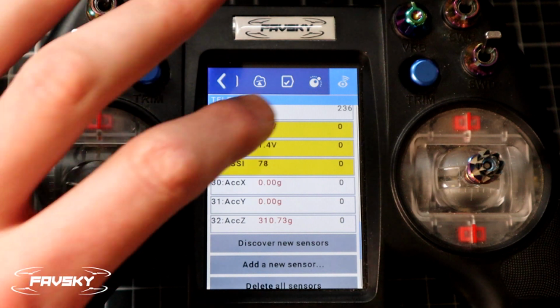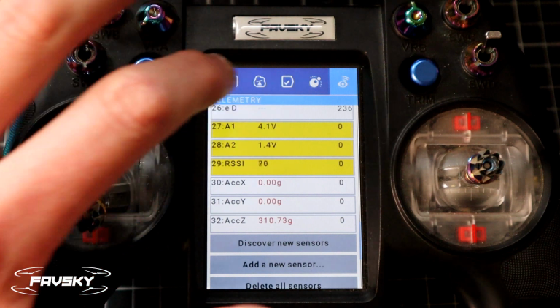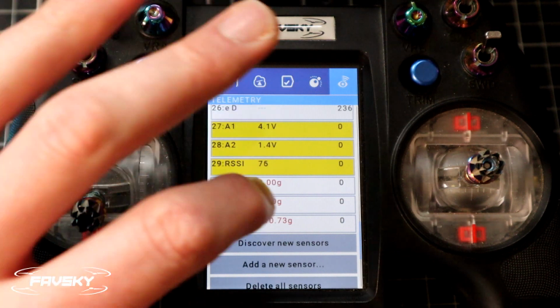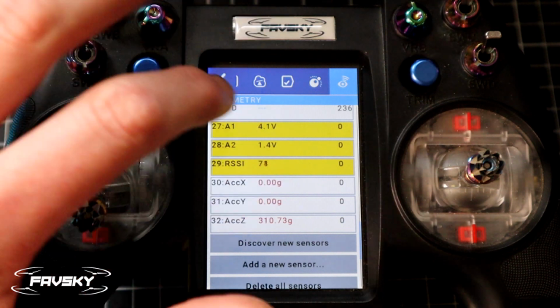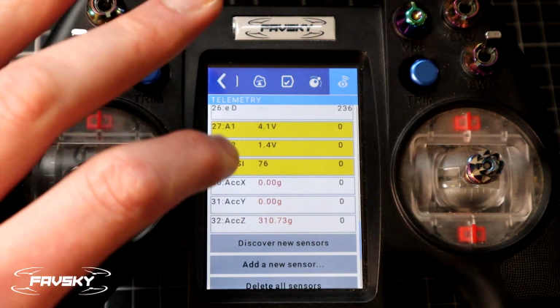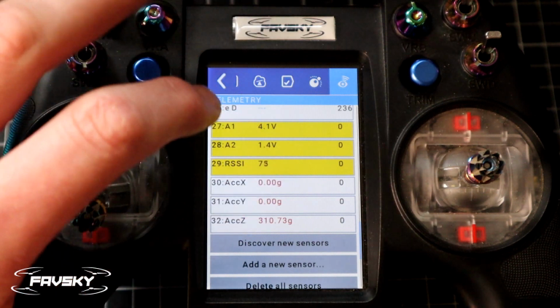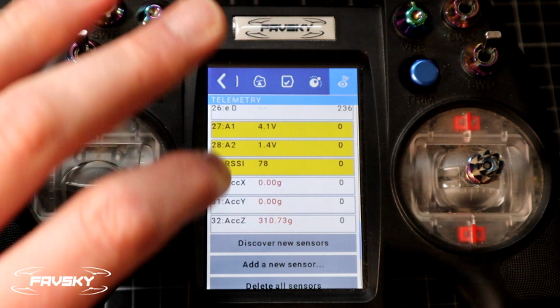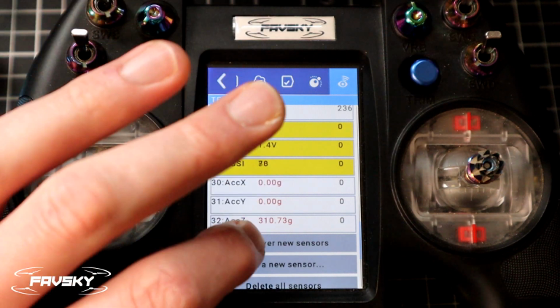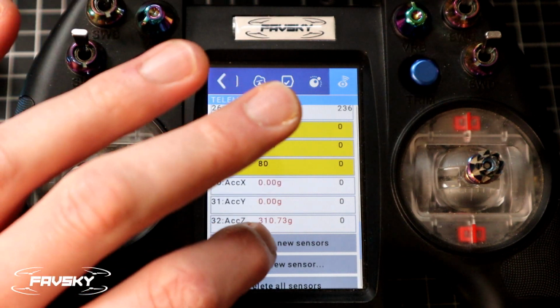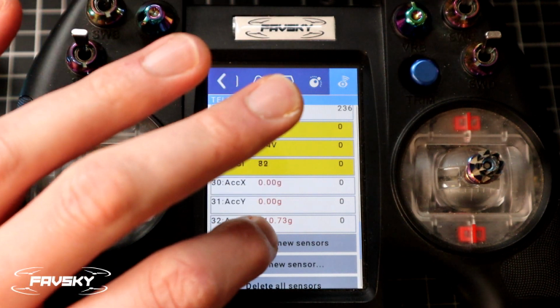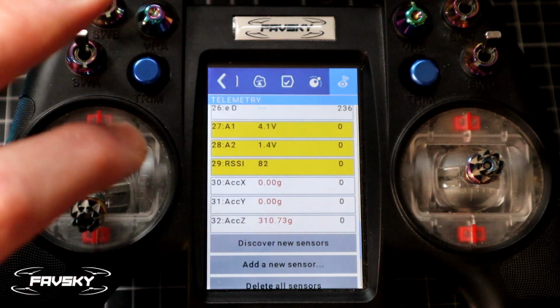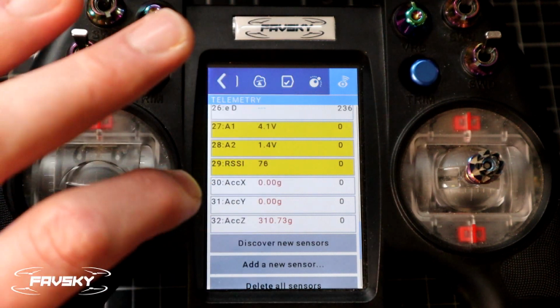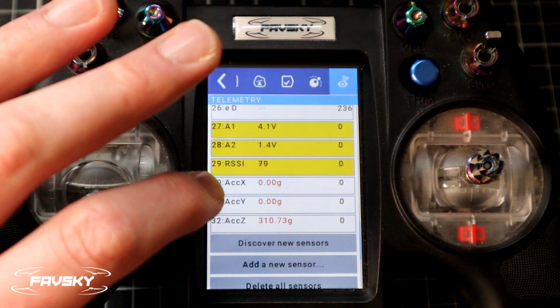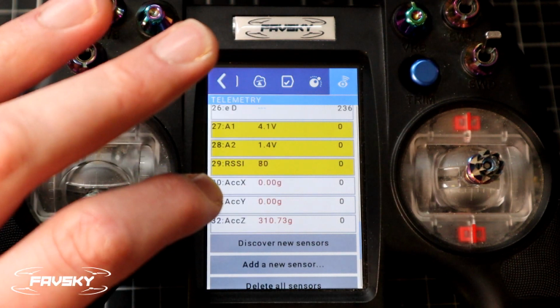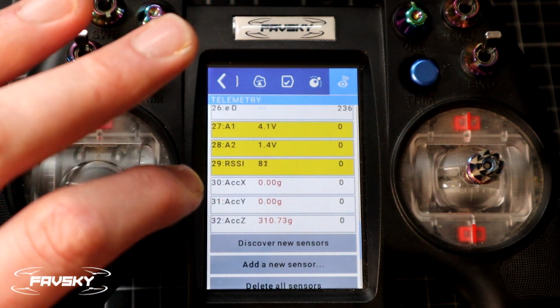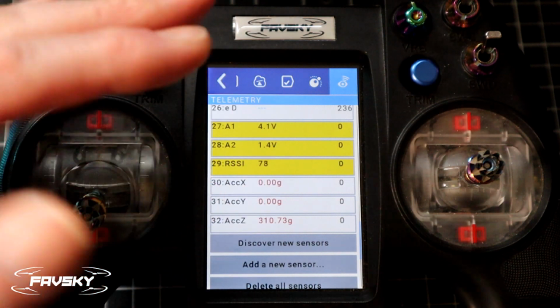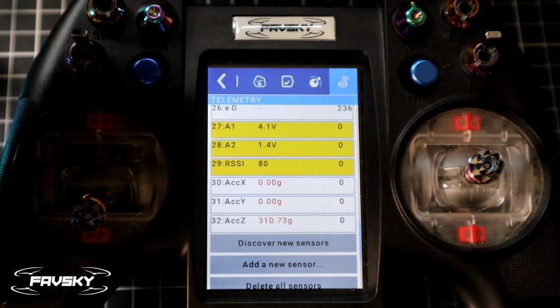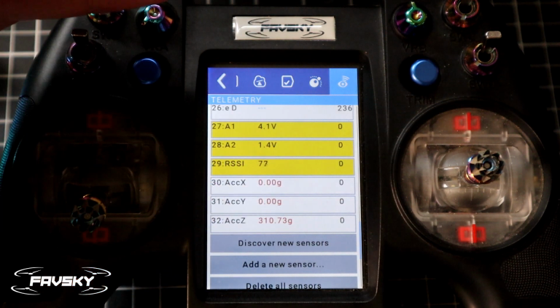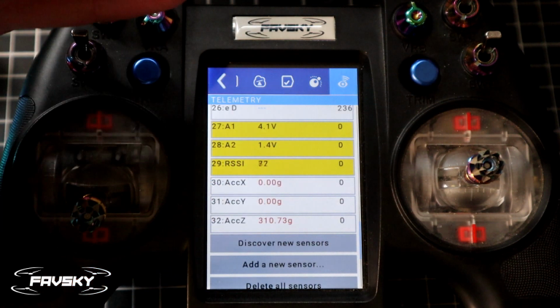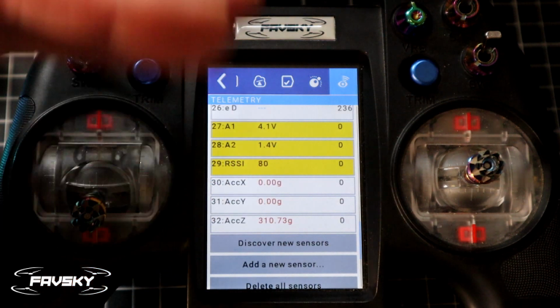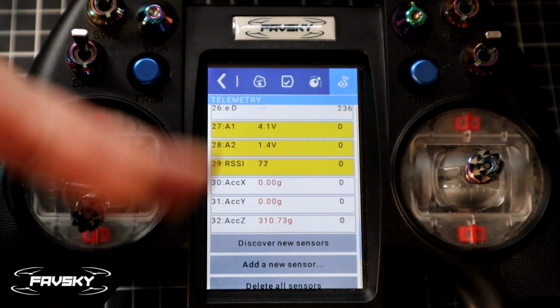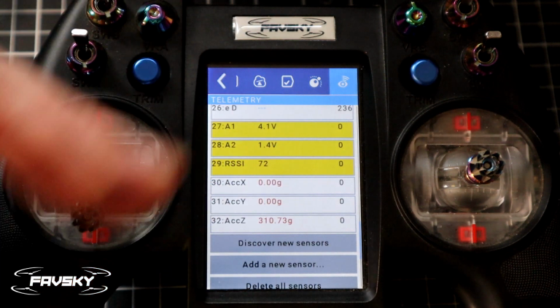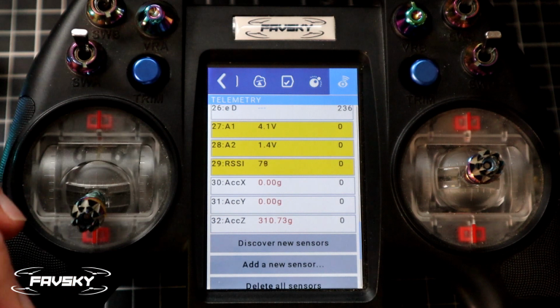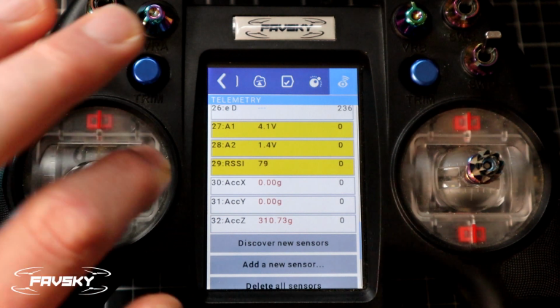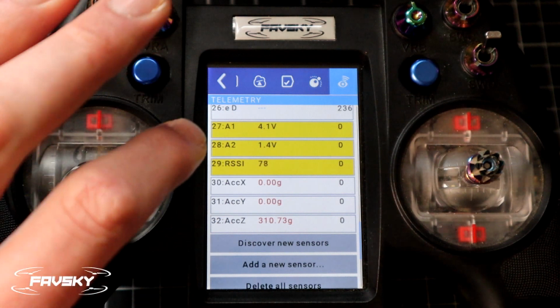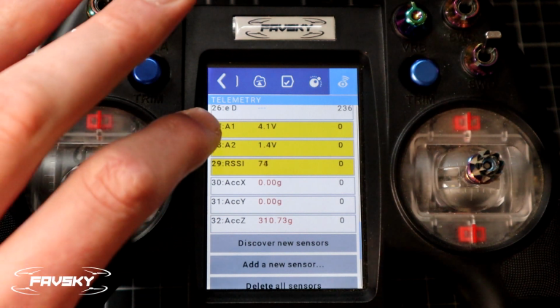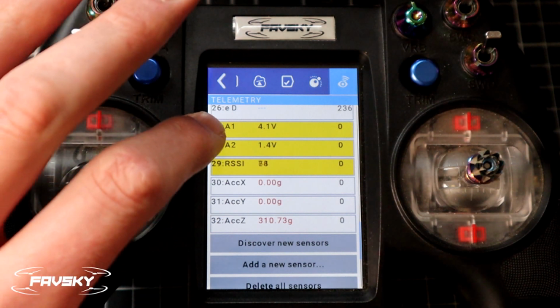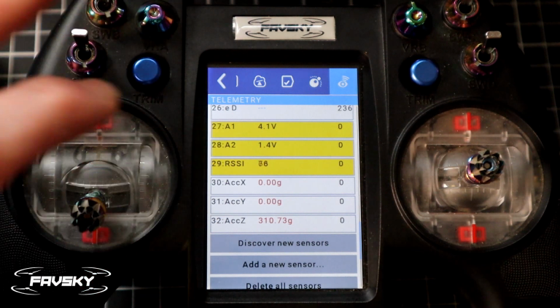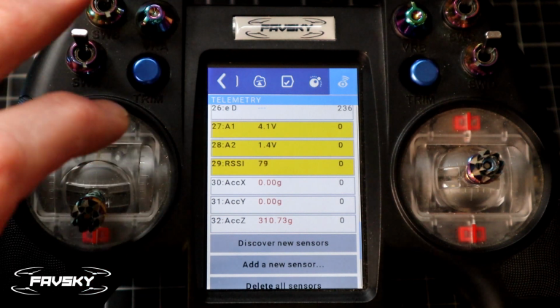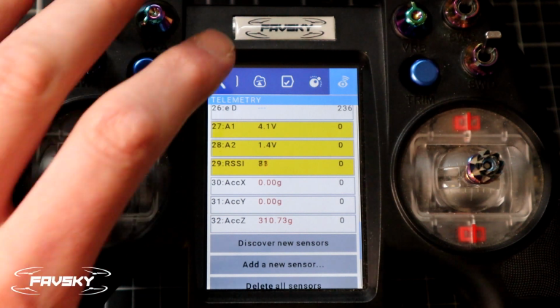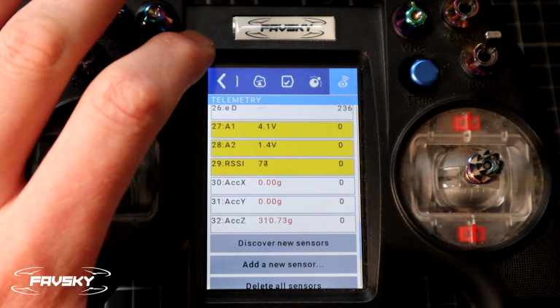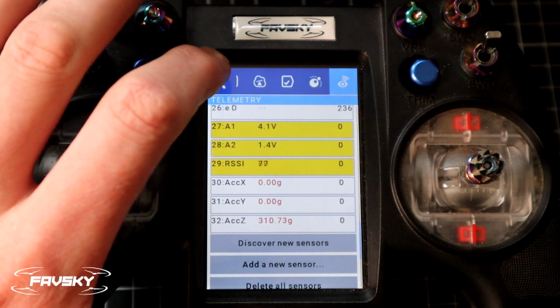If none of this is displaying, select 'Discover New Sensors' and it will do a refresh. So we're looking for A1.